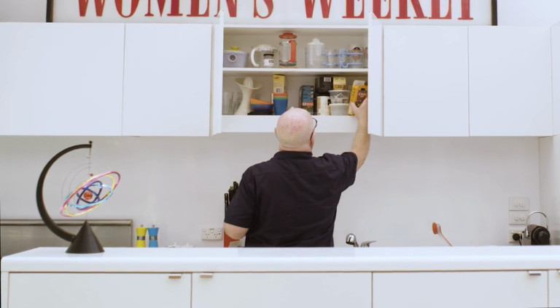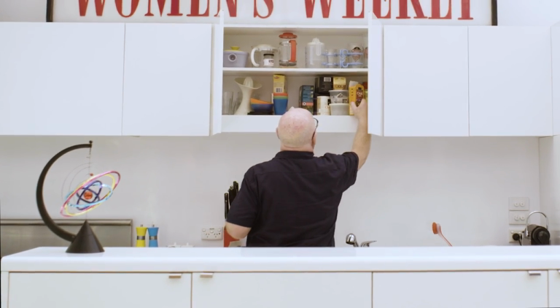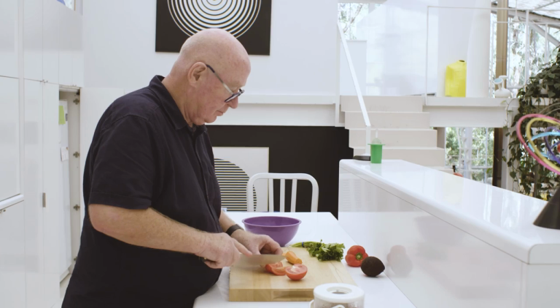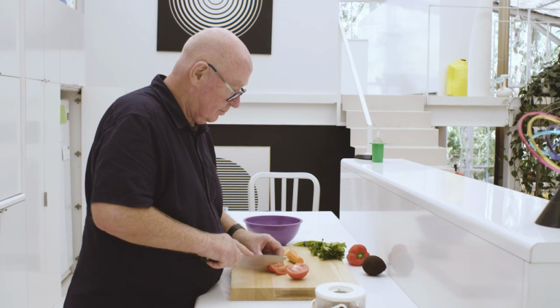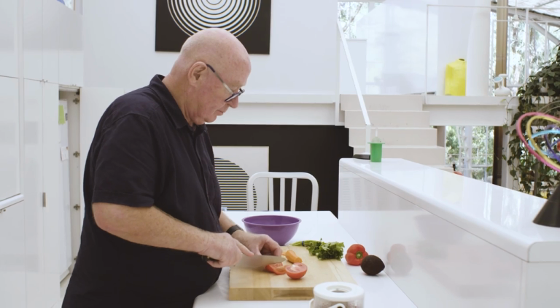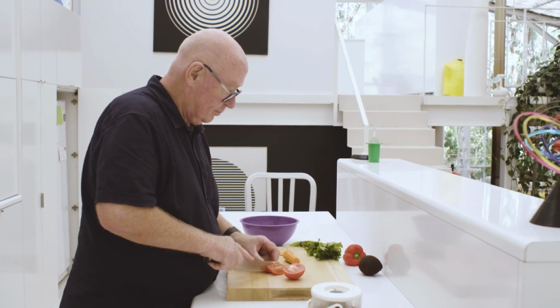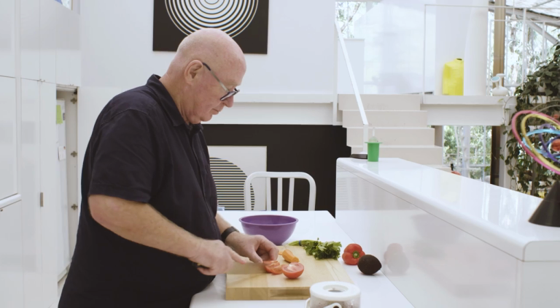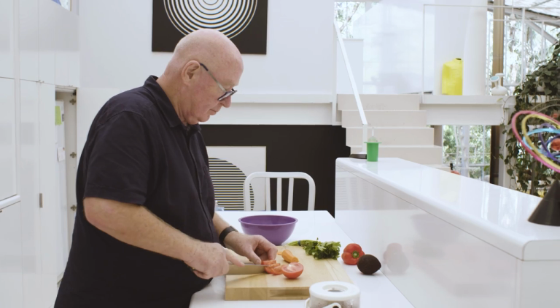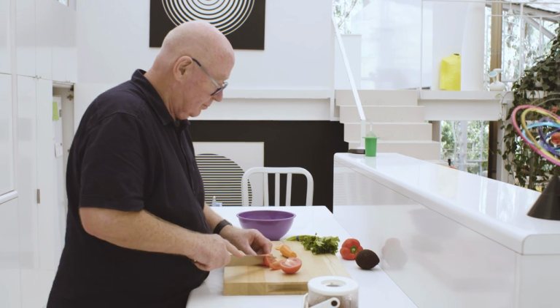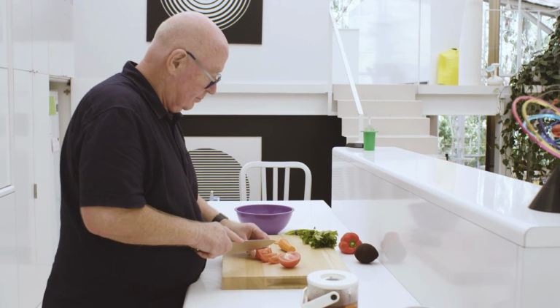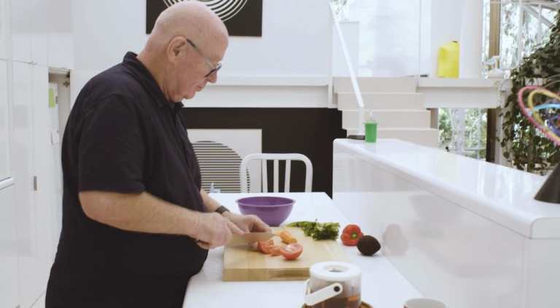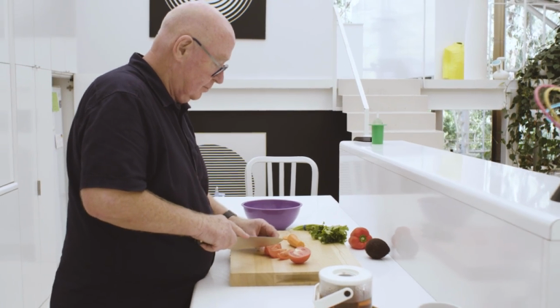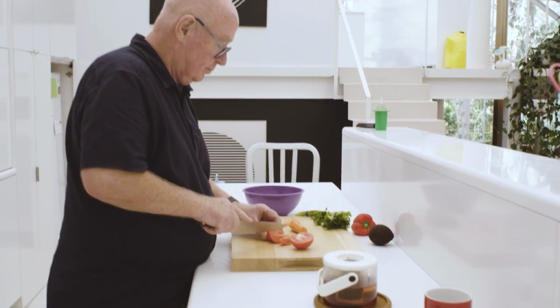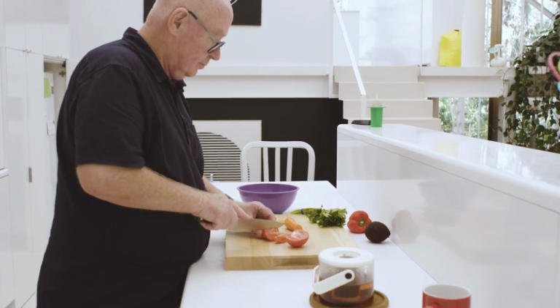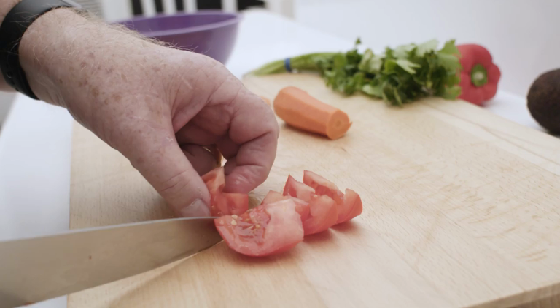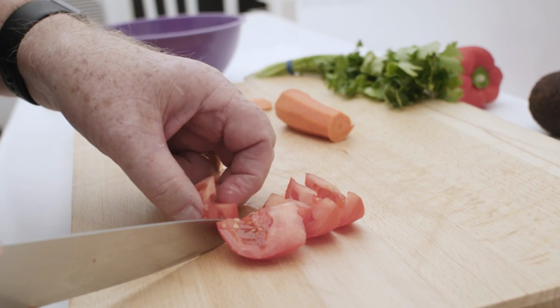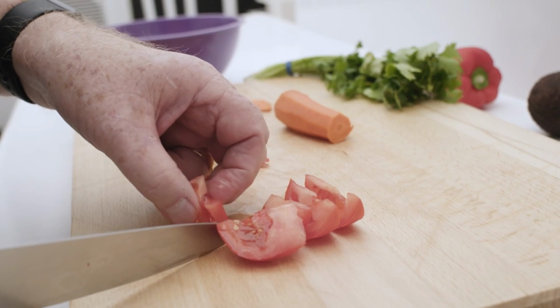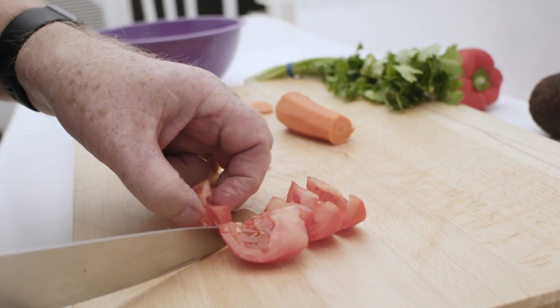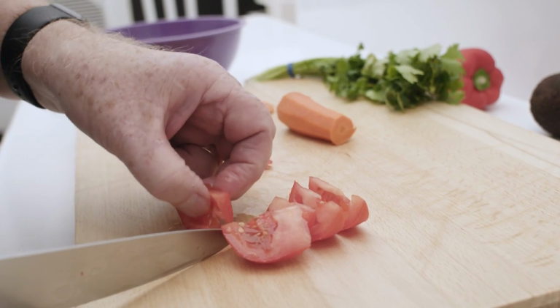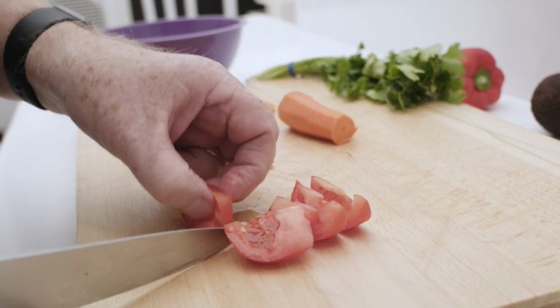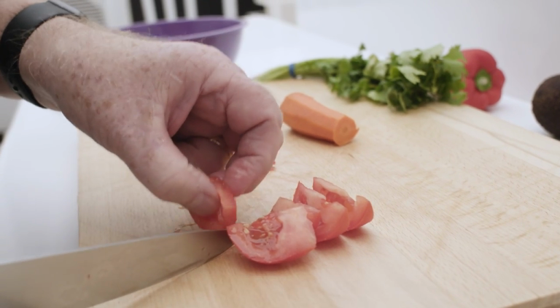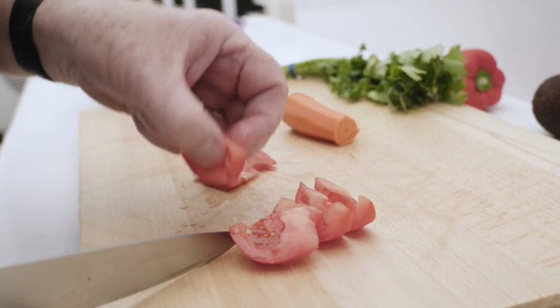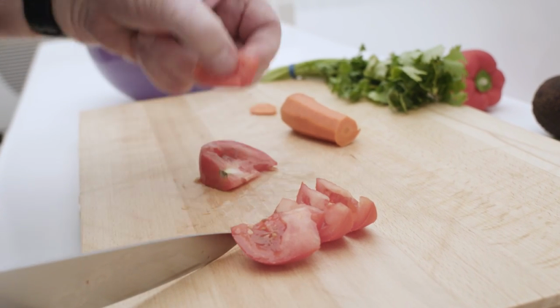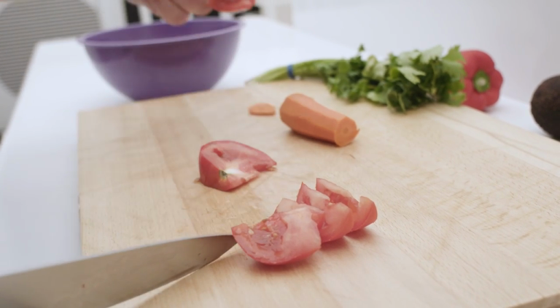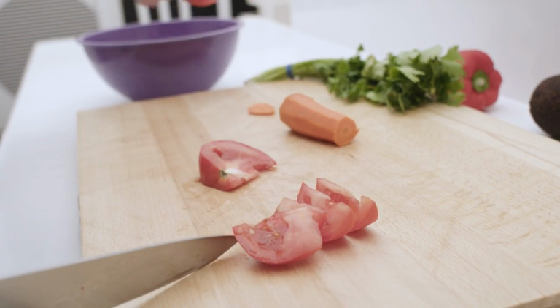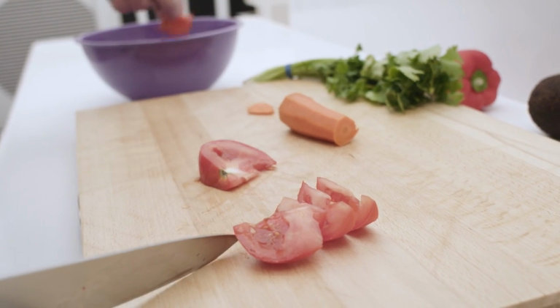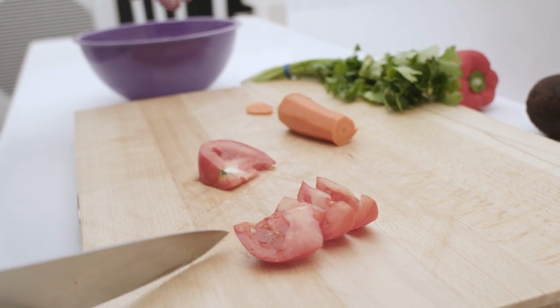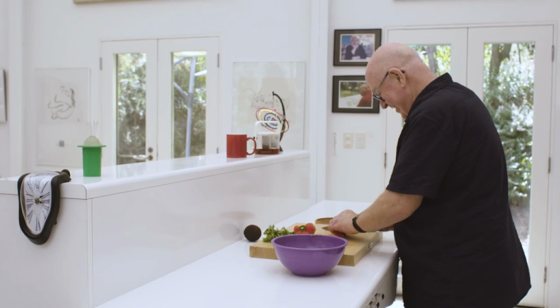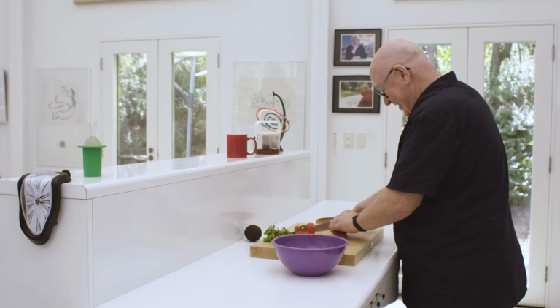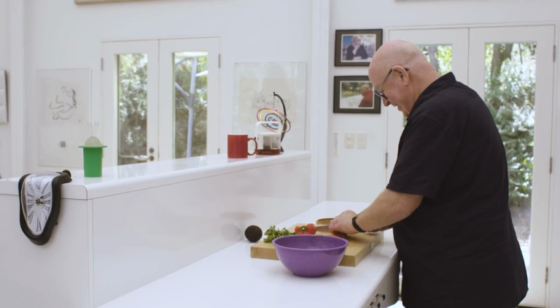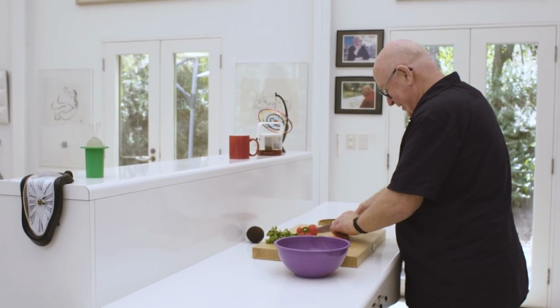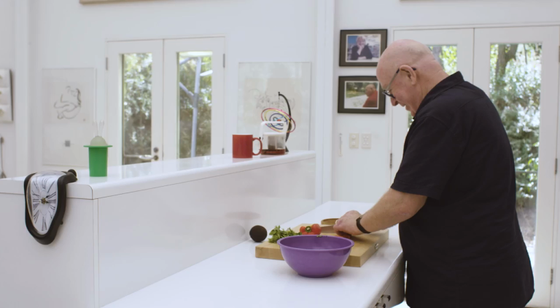I cook a great corned beef. I cooked one recently for my mother-in-law and she ate it like she was a truck driver. She loved it.